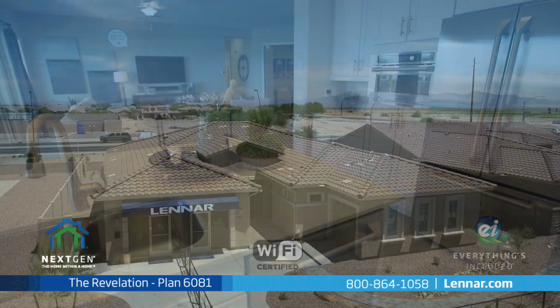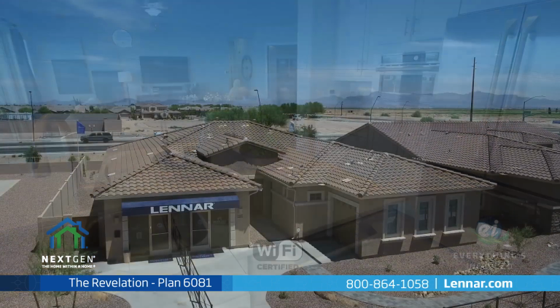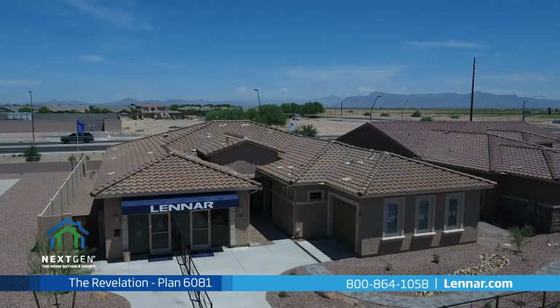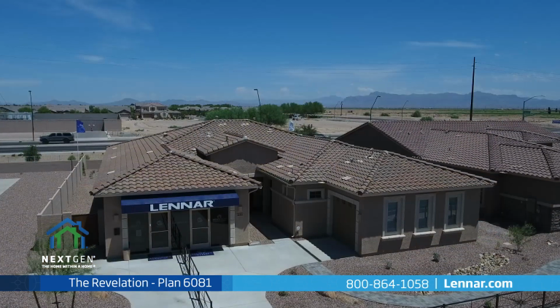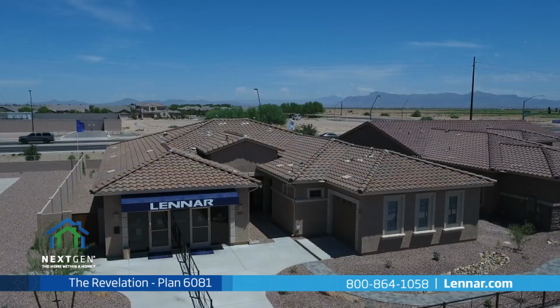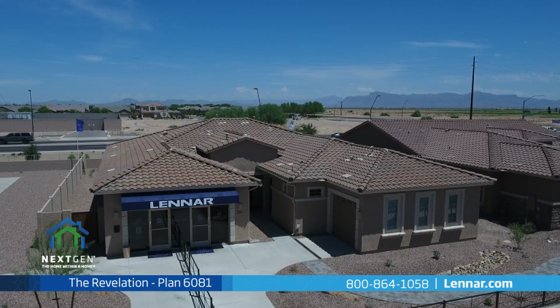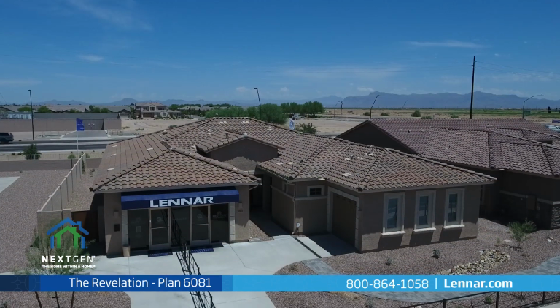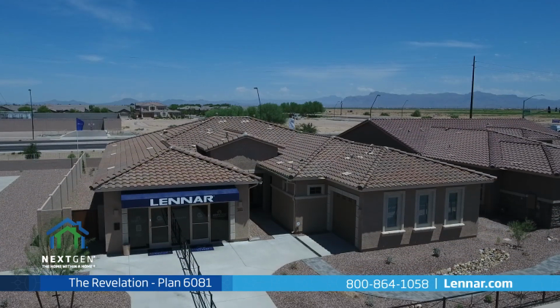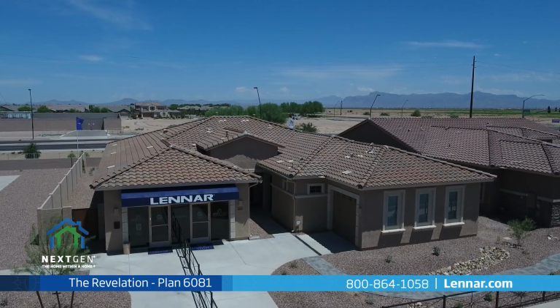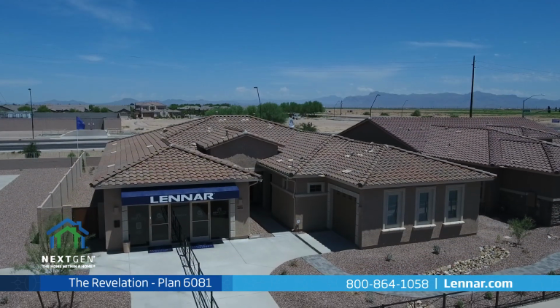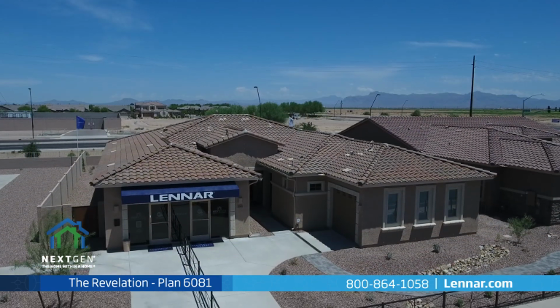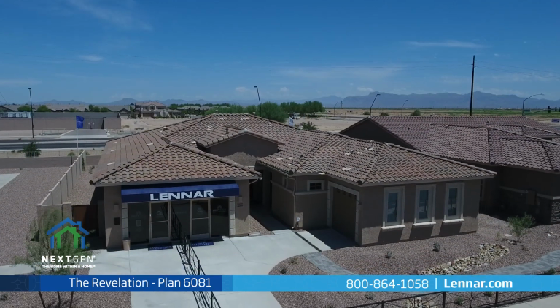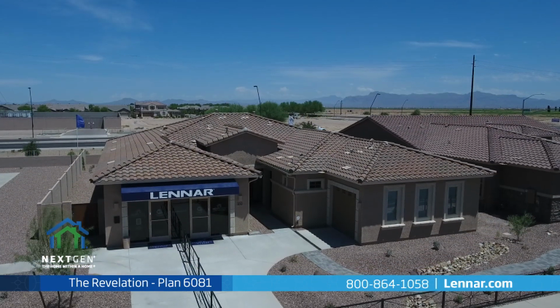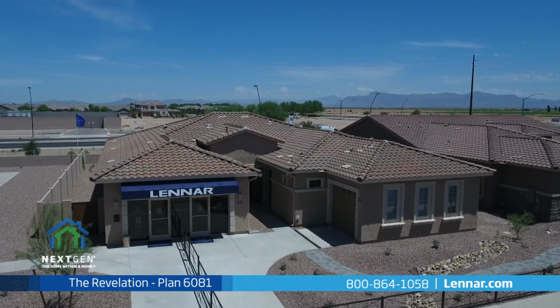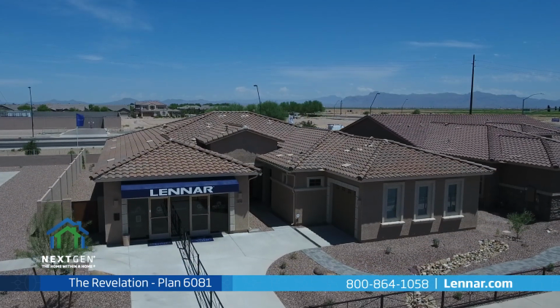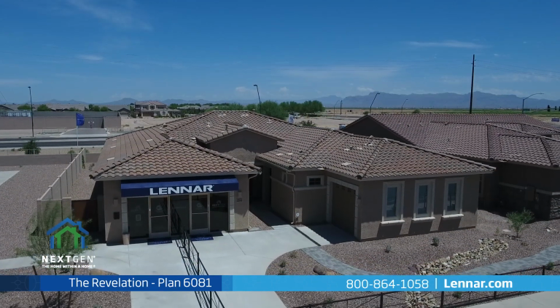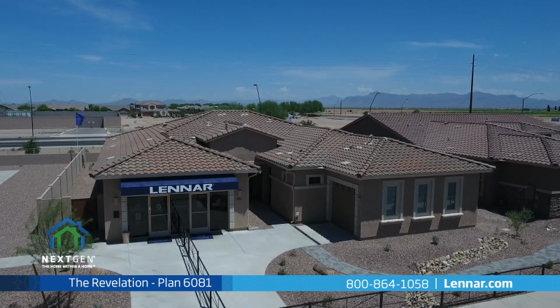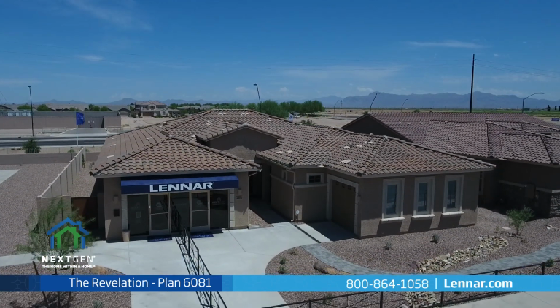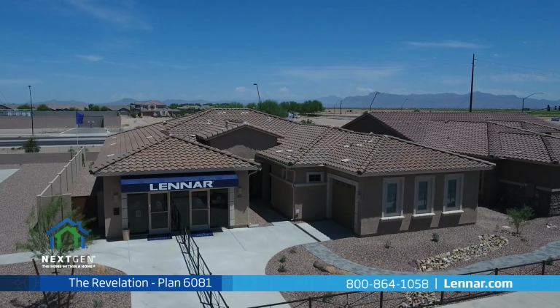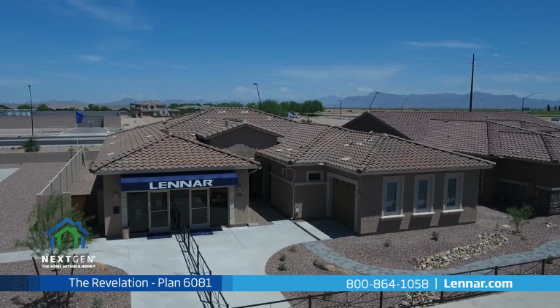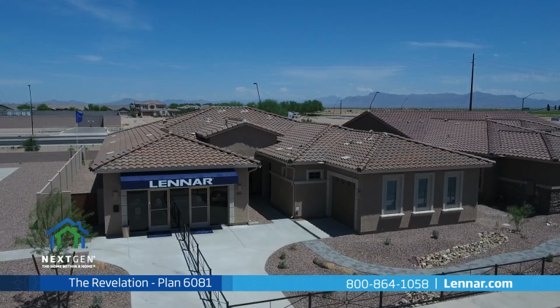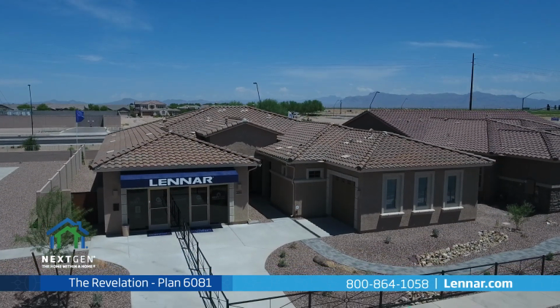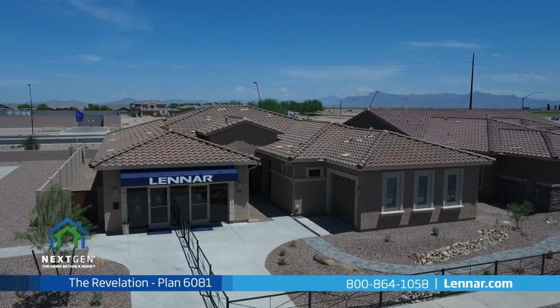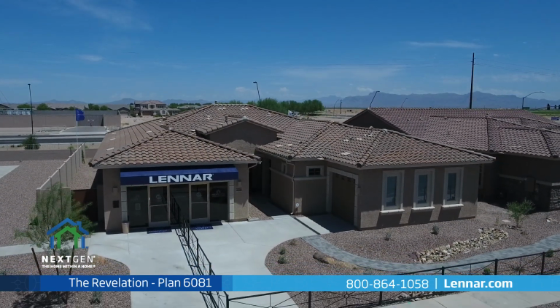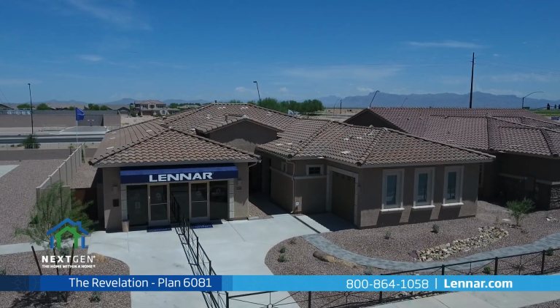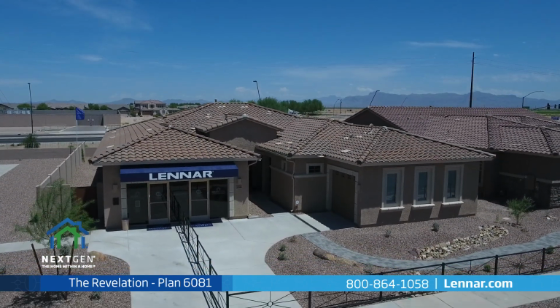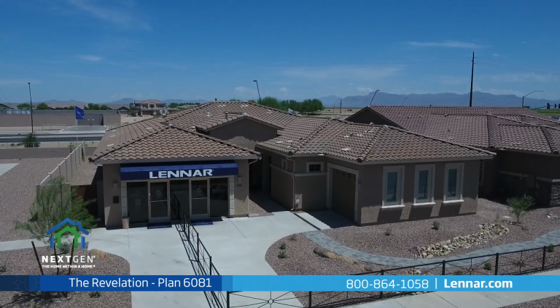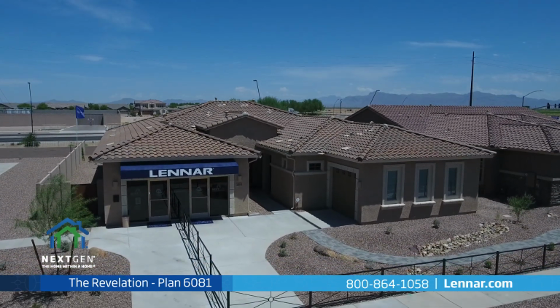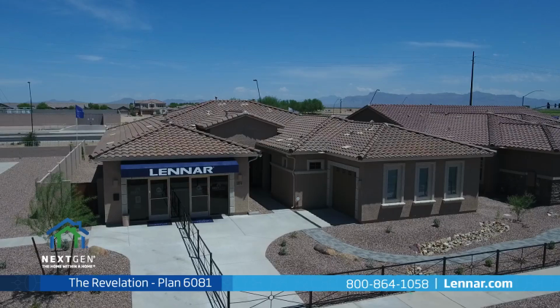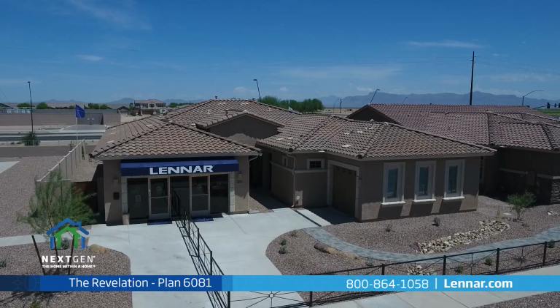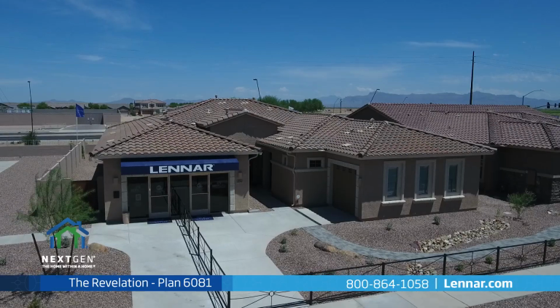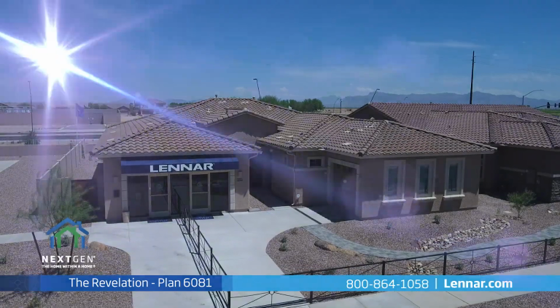For more information on this revolutionary new home, or for directions to any of our premier neighborhoods, visit Lennar.com.